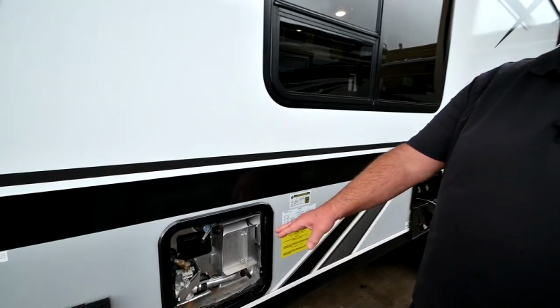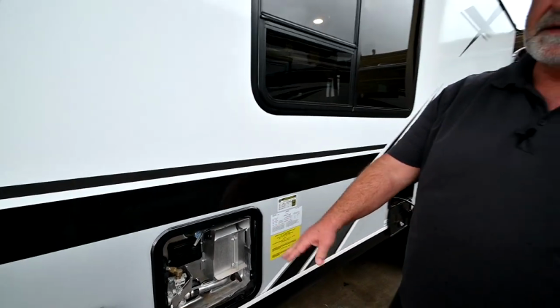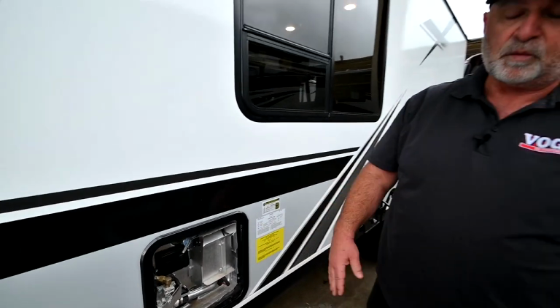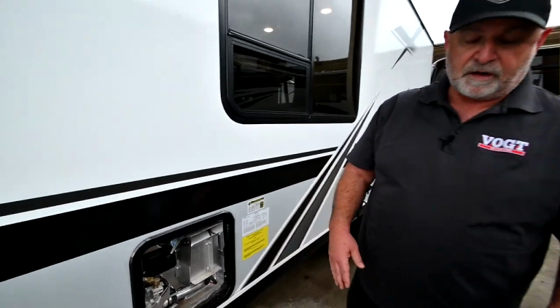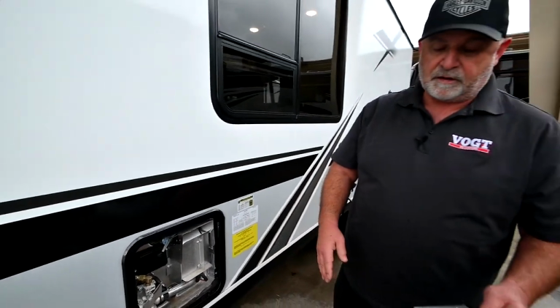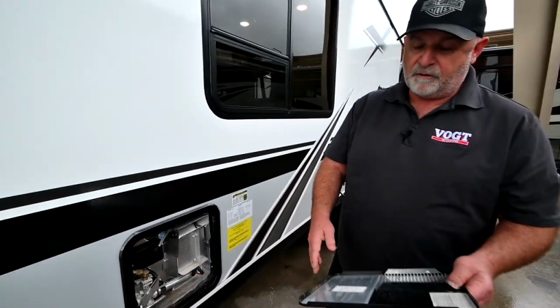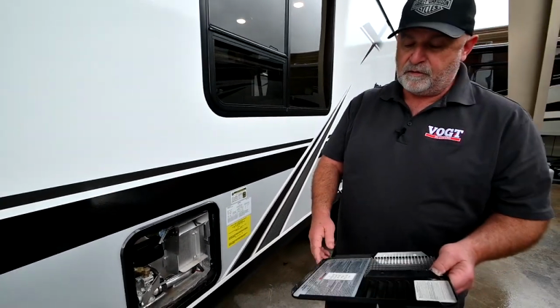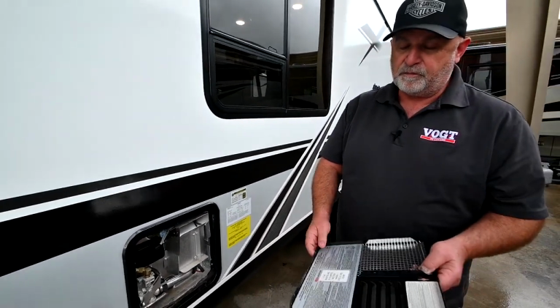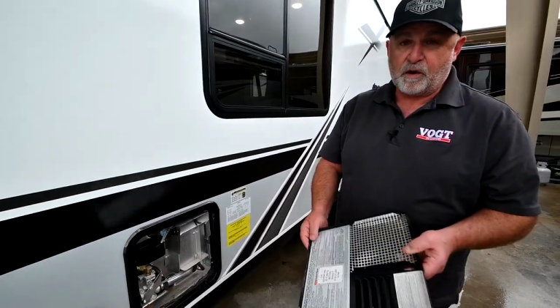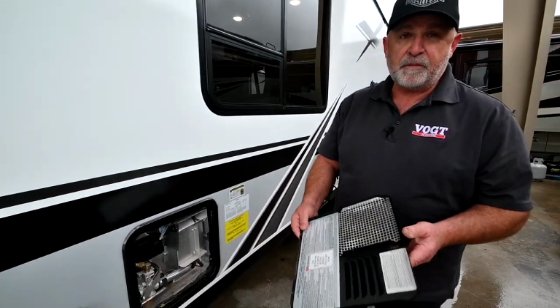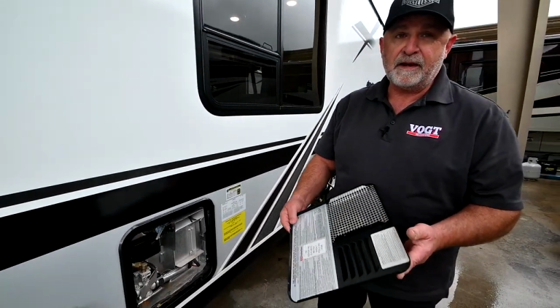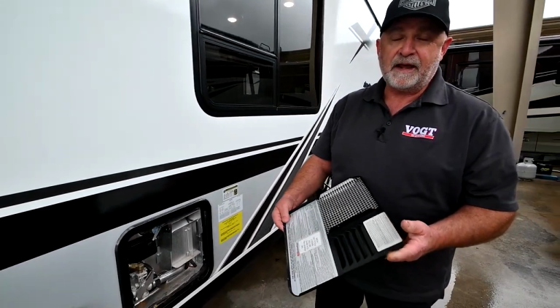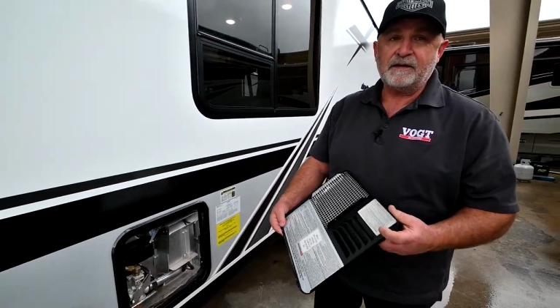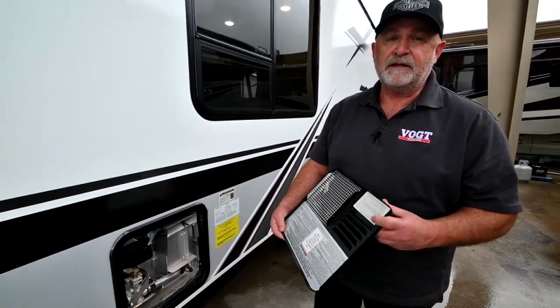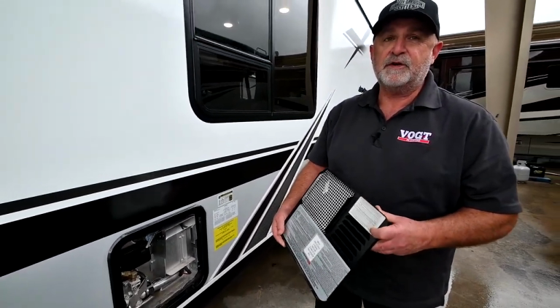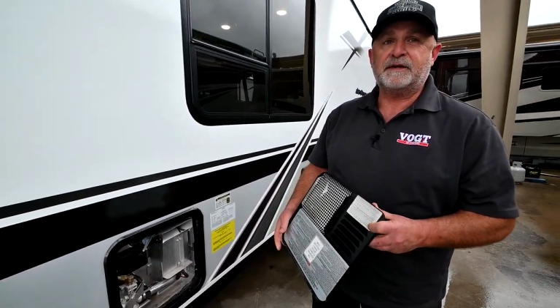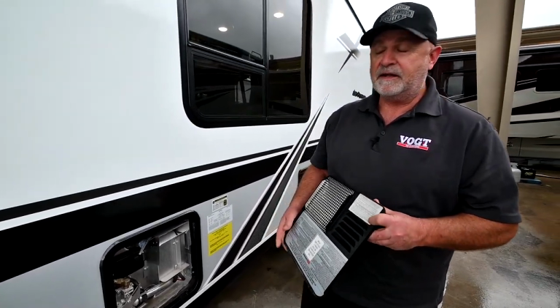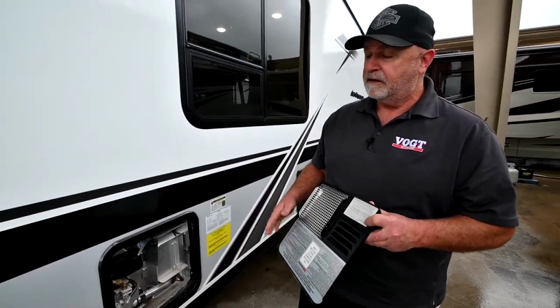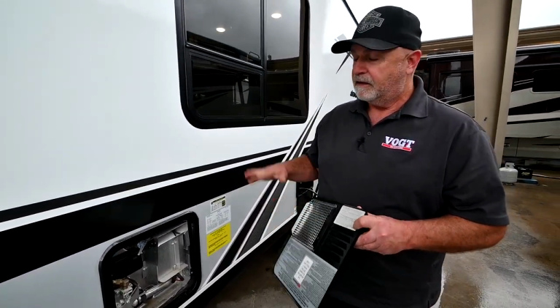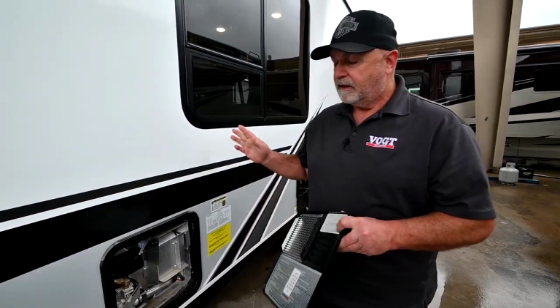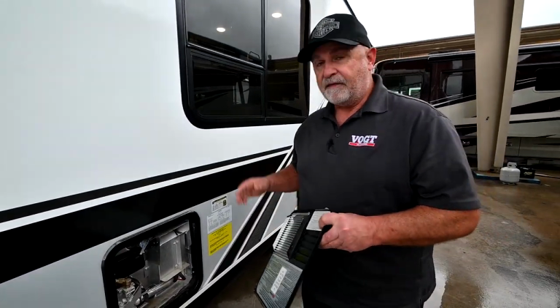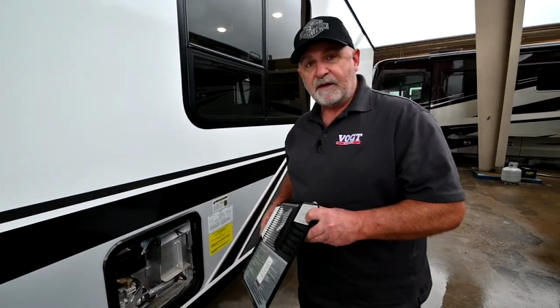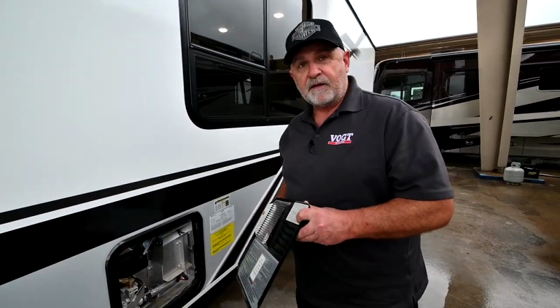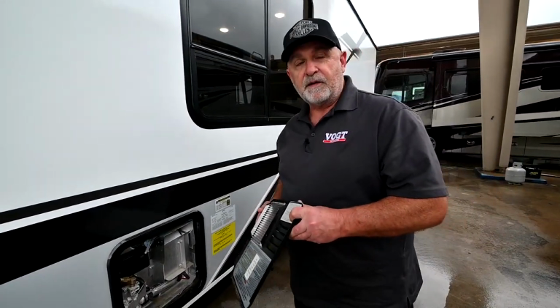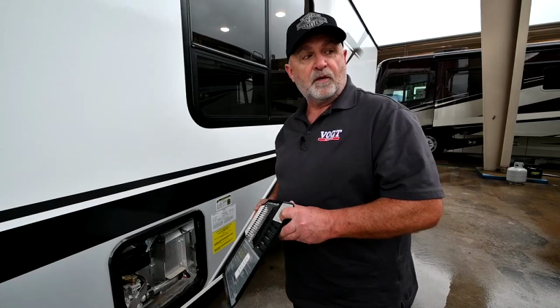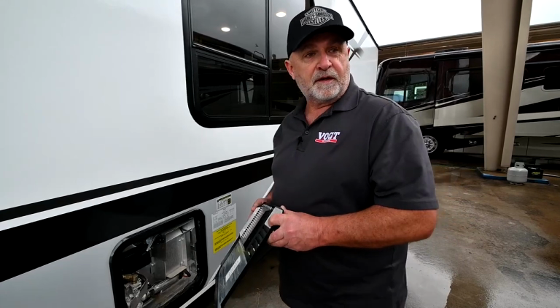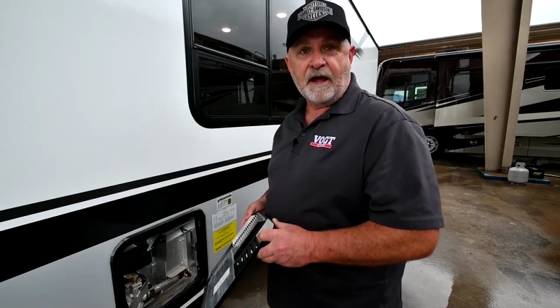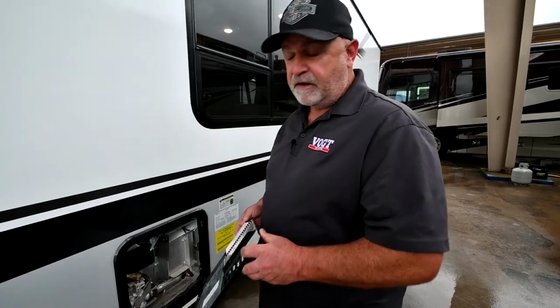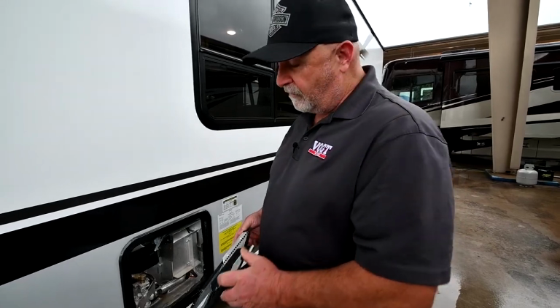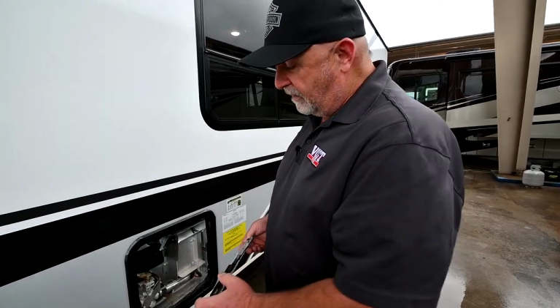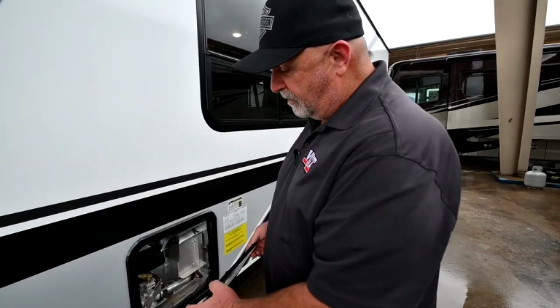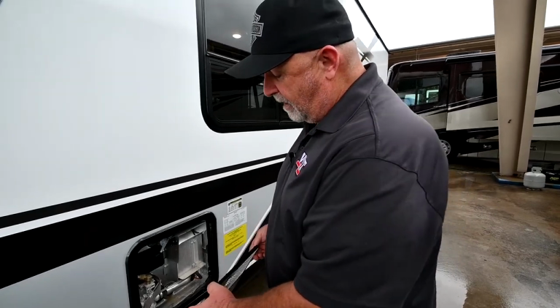This also runs off of propane and electricity, and that's also decided on the inside.